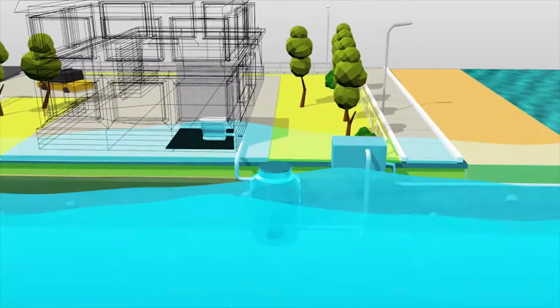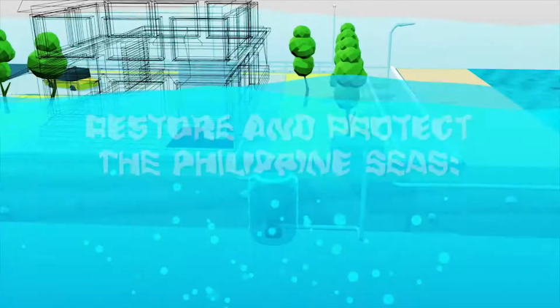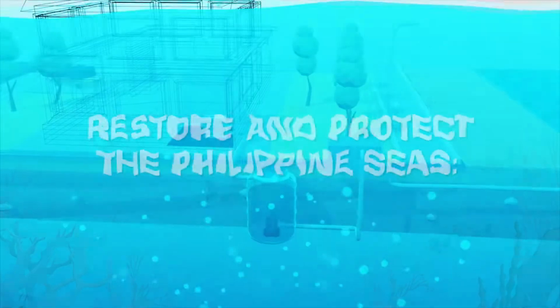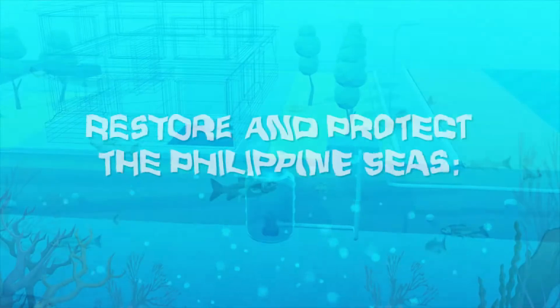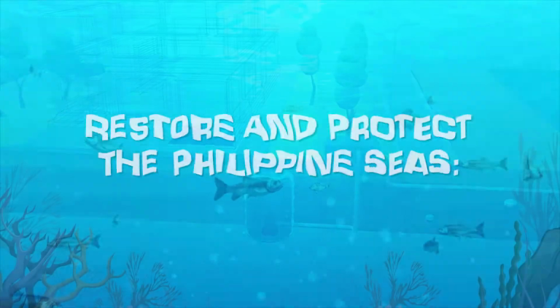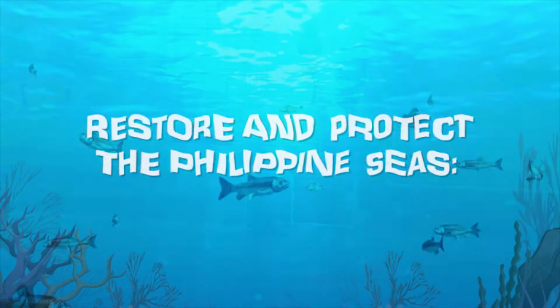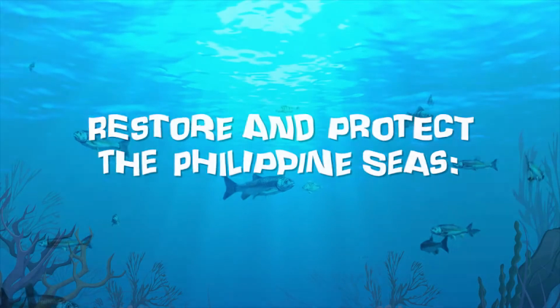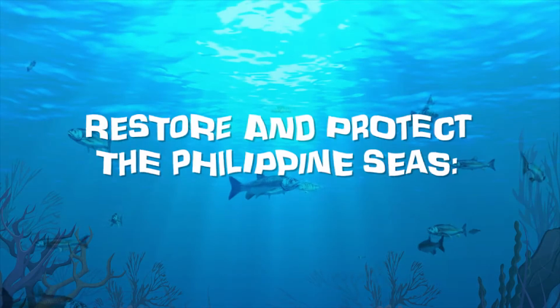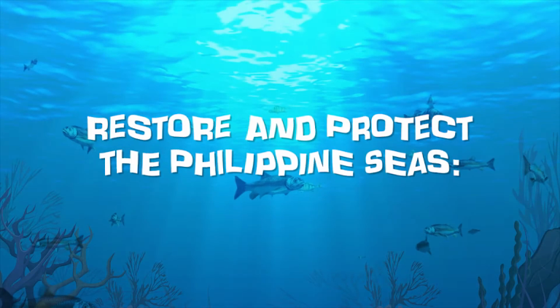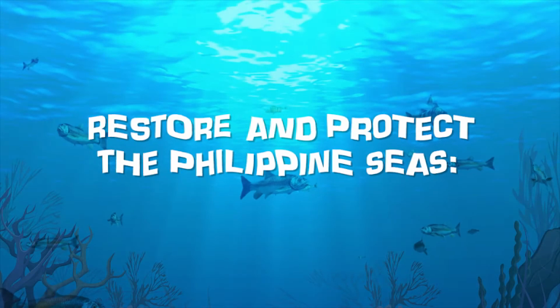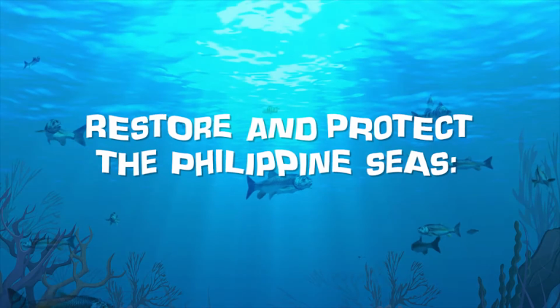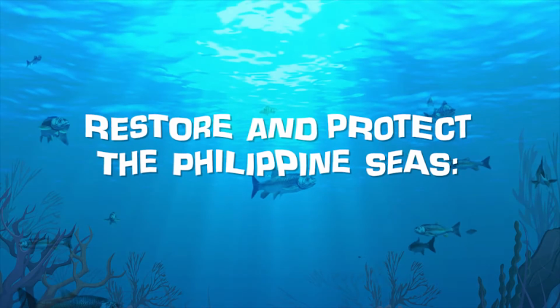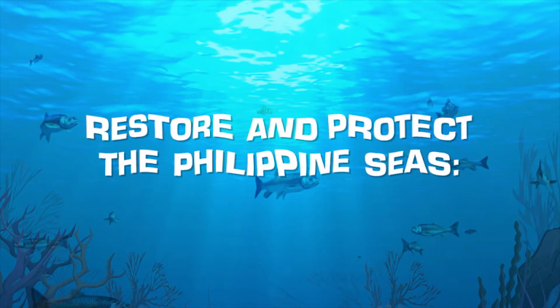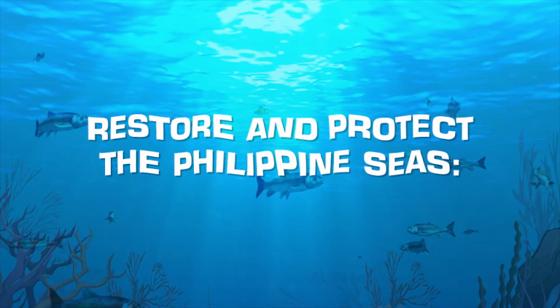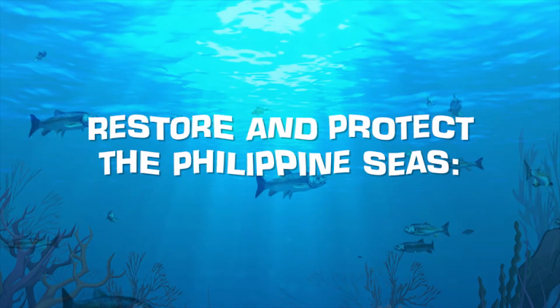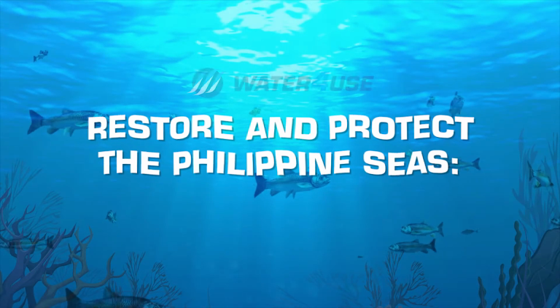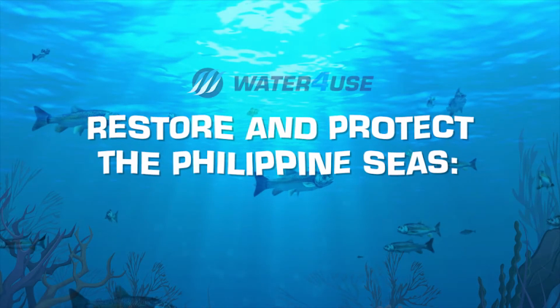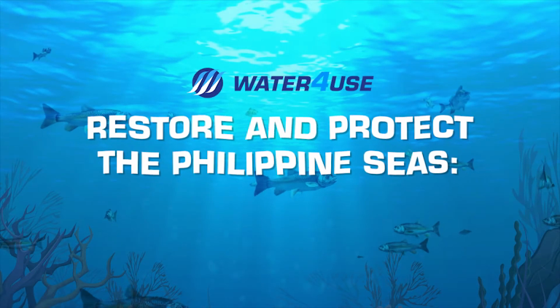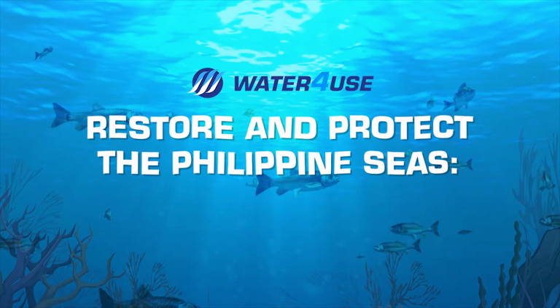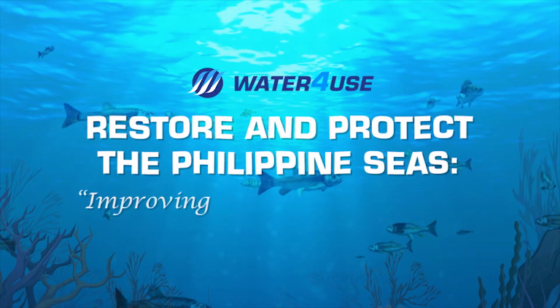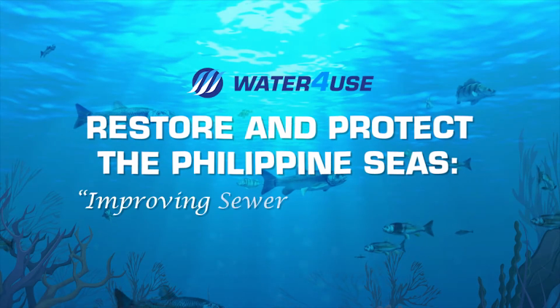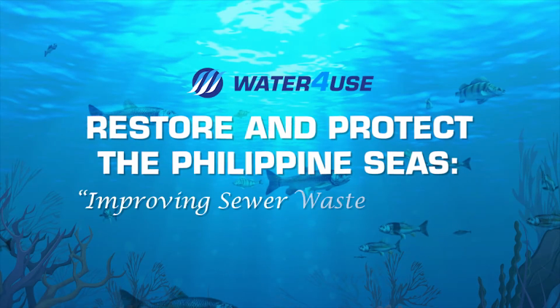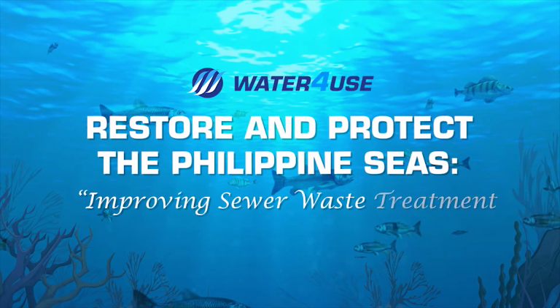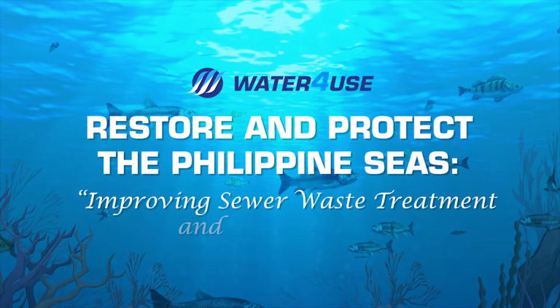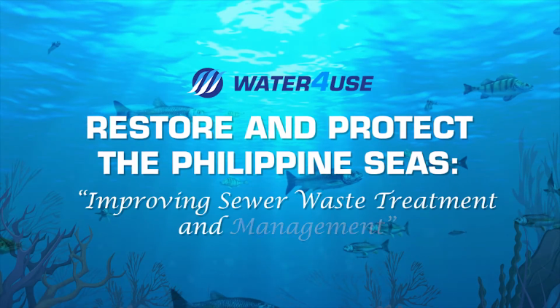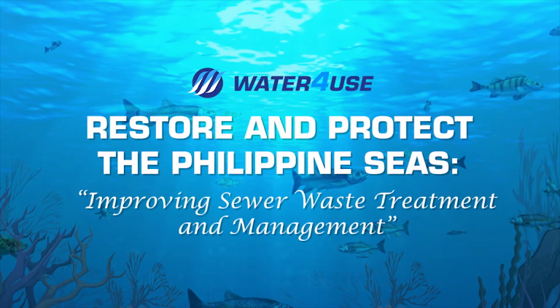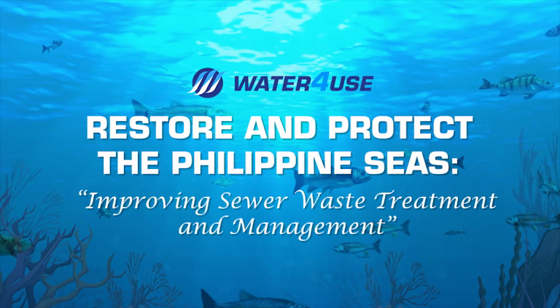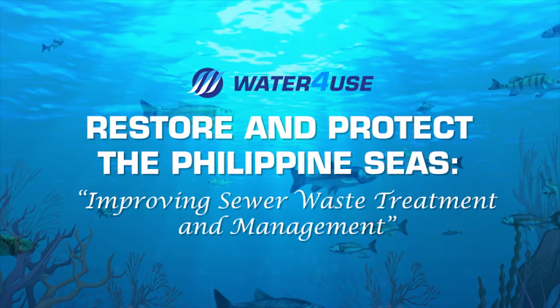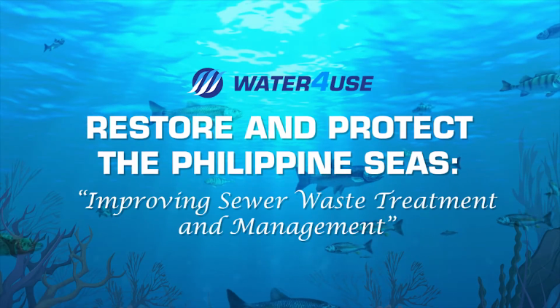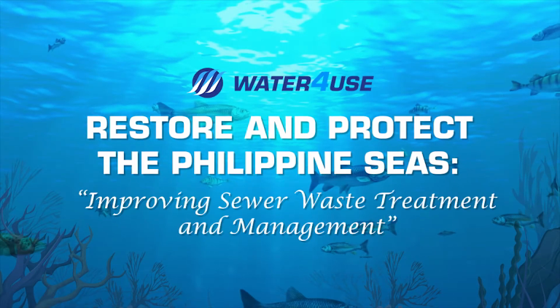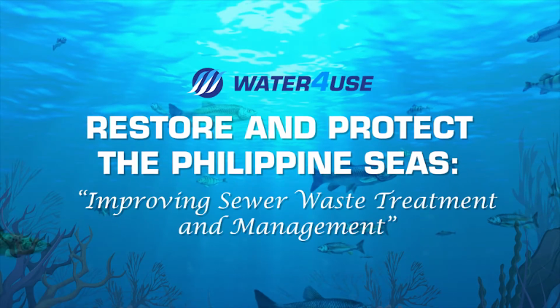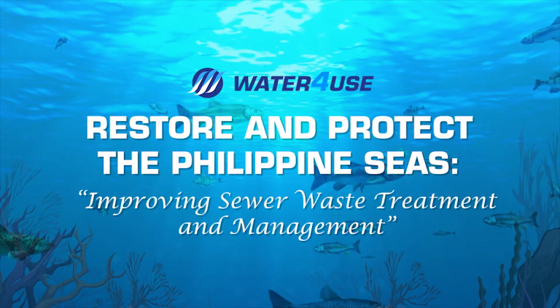Restore and Protect the Philippine Seas: Improving Sewer Waste Treatment and Management.